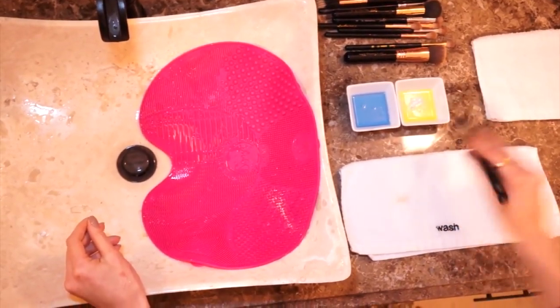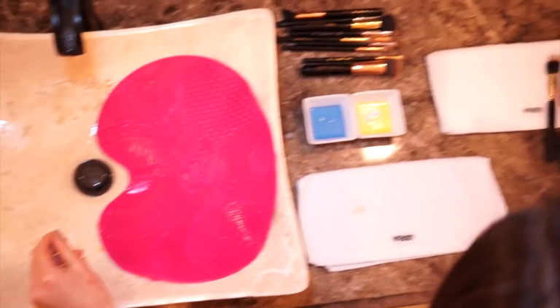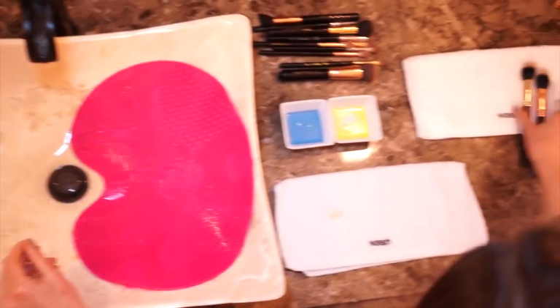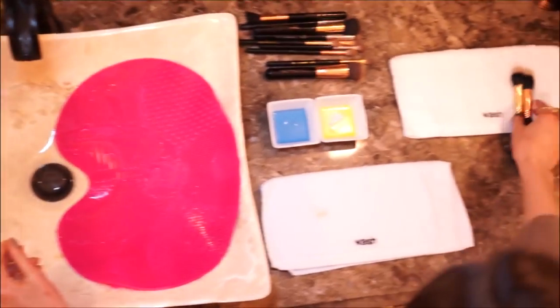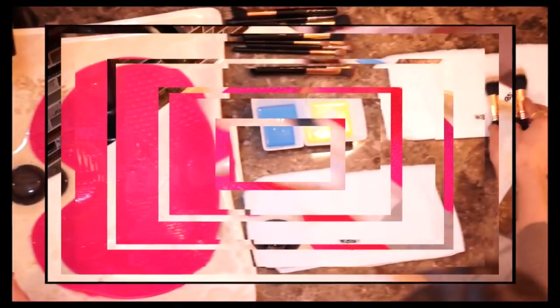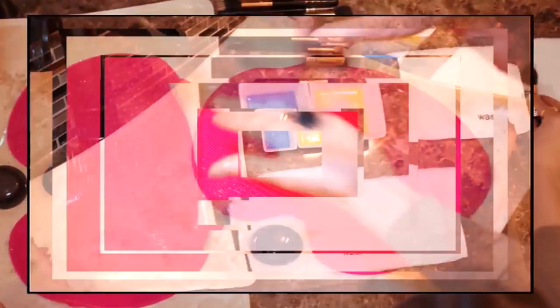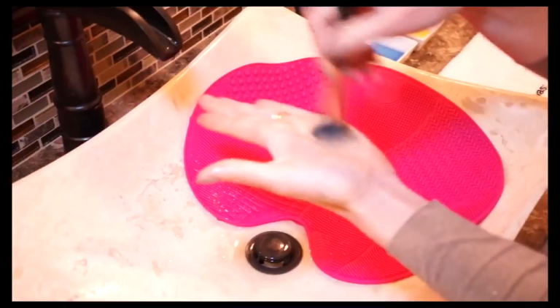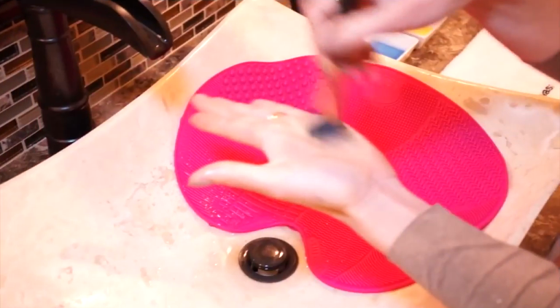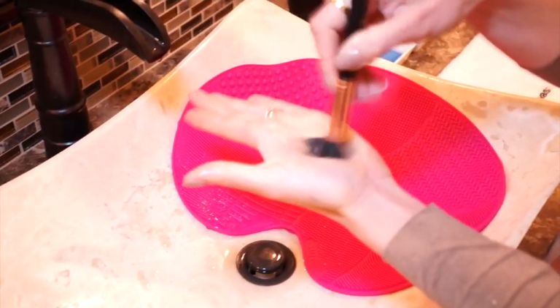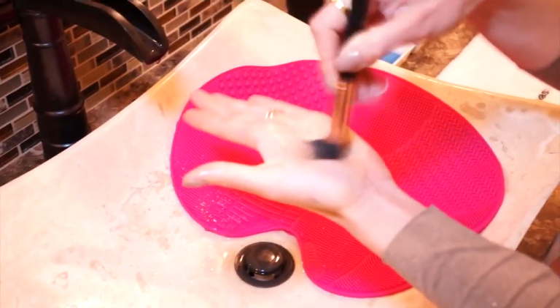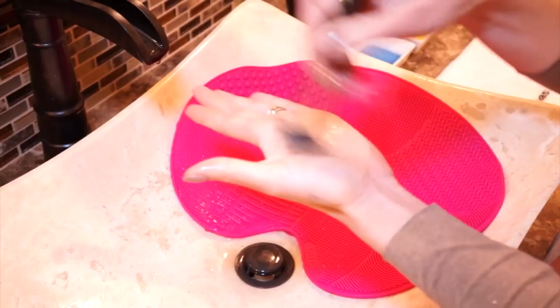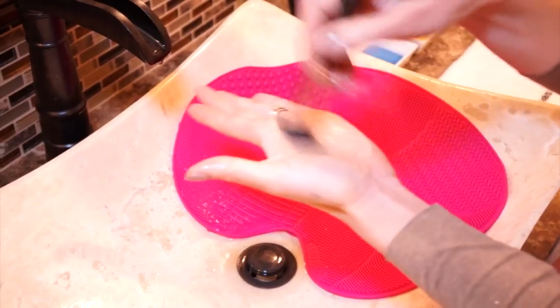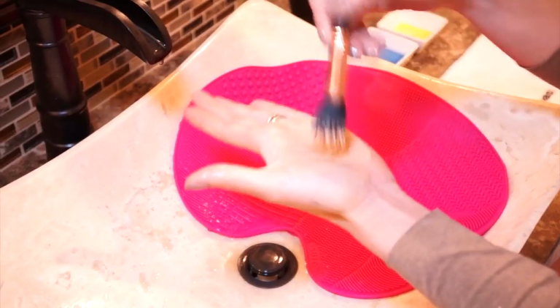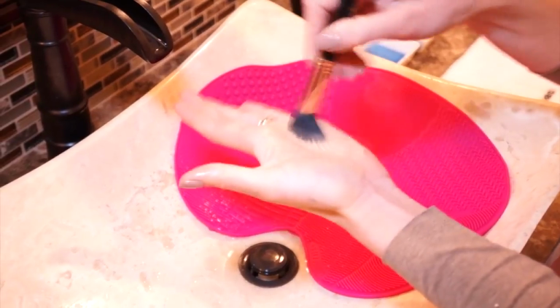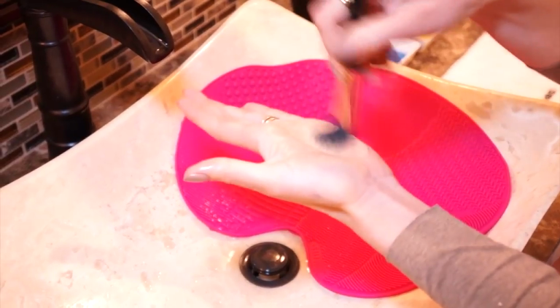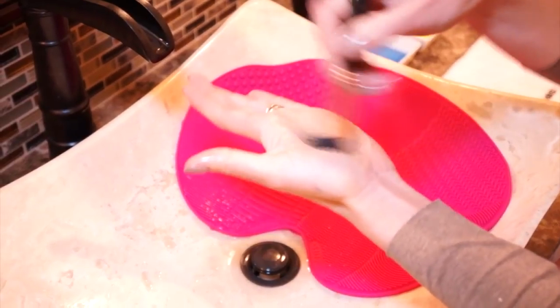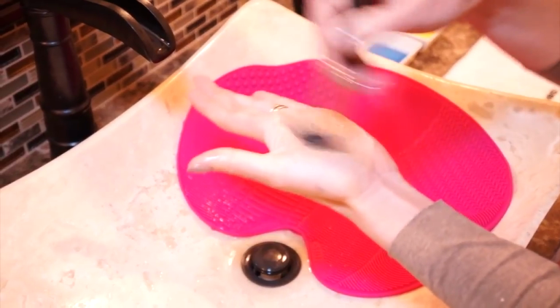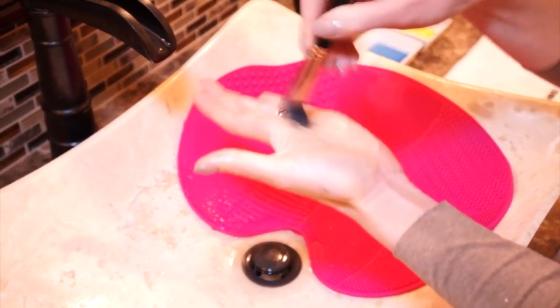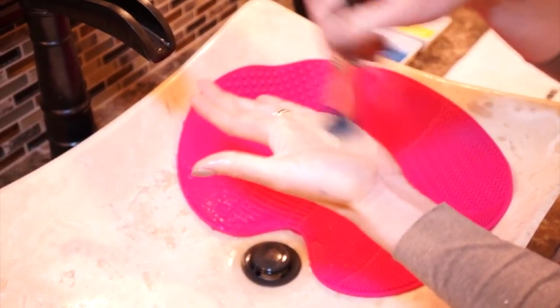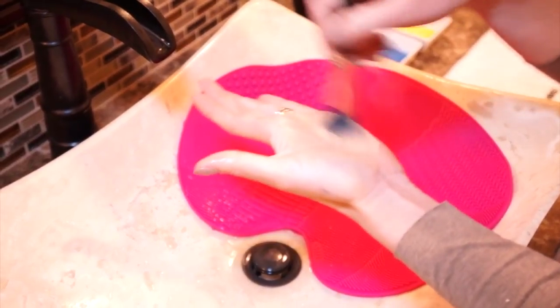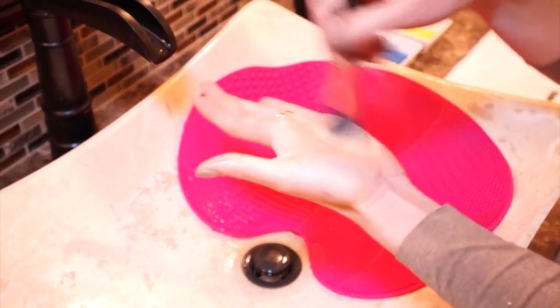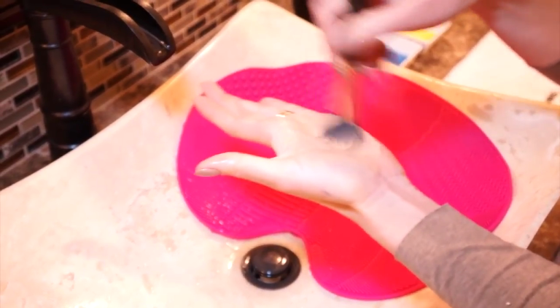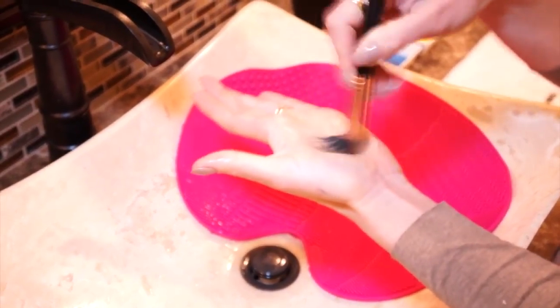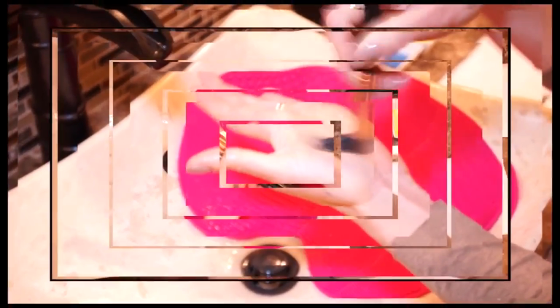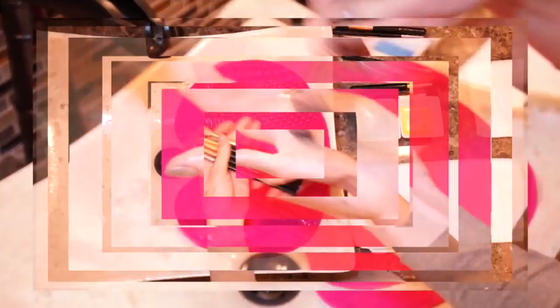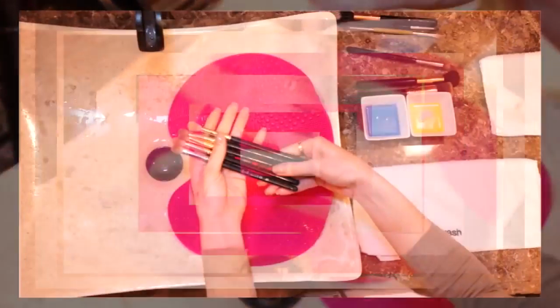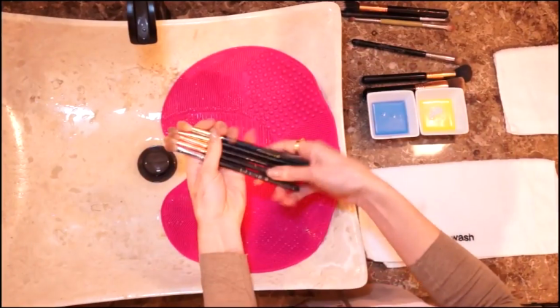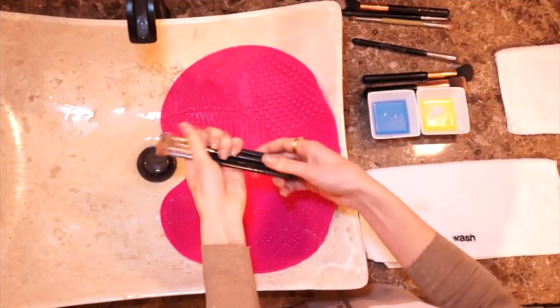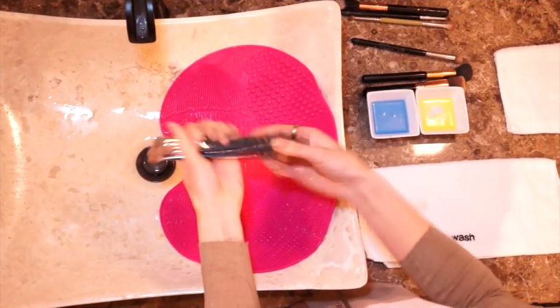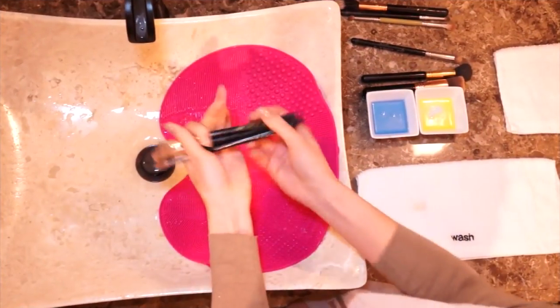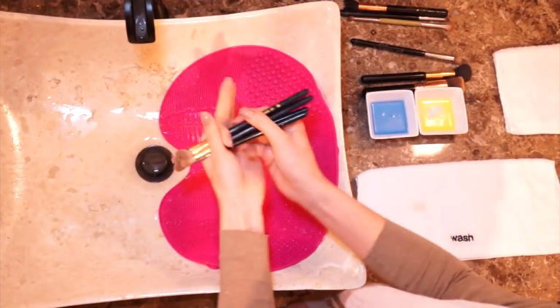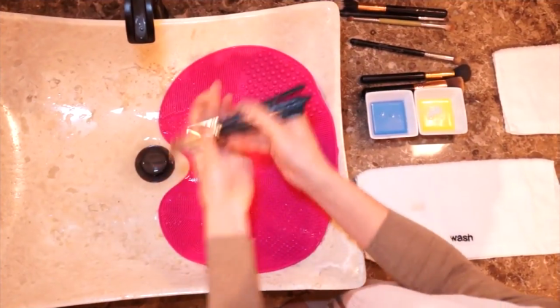Now if you don't have a brush cleansing mat or the glove, you can just use your hands. It's gonna take longer but it will work.